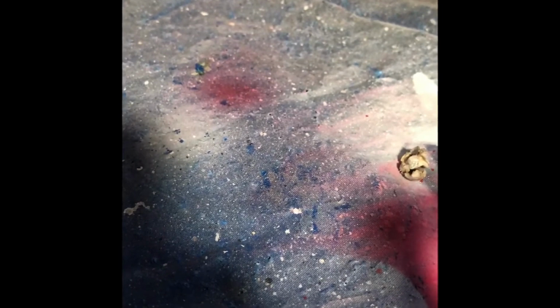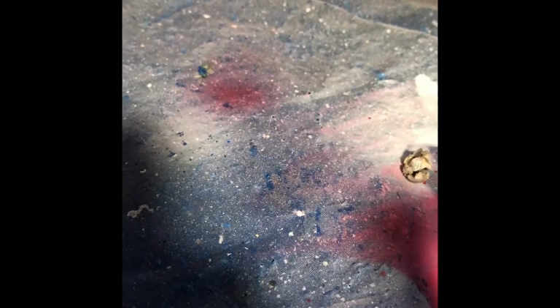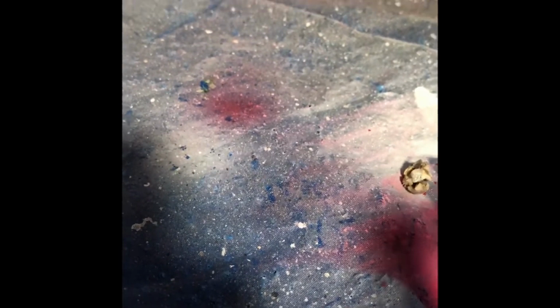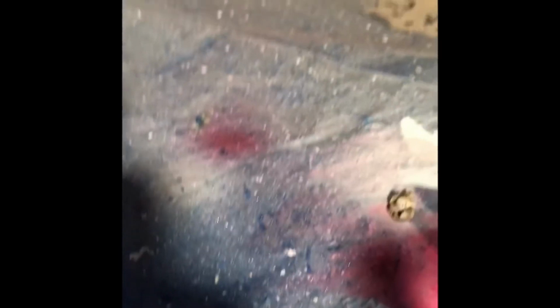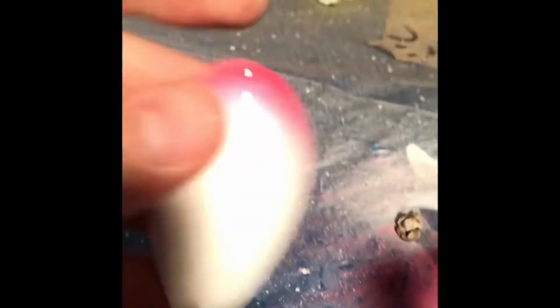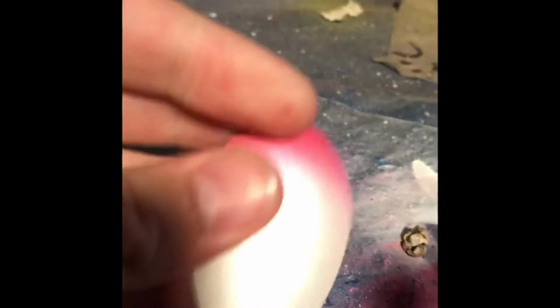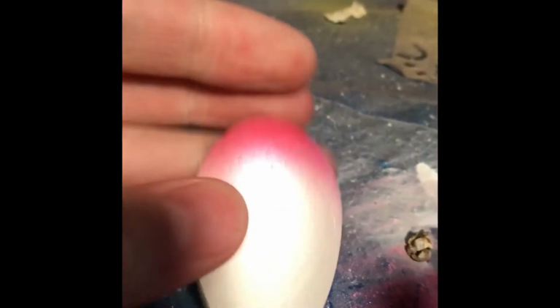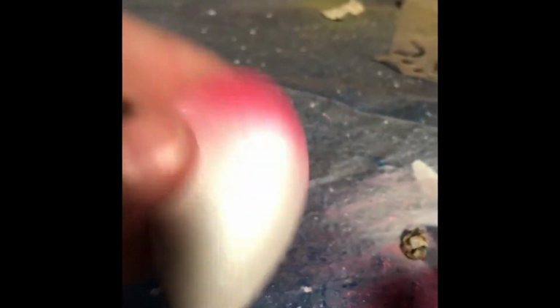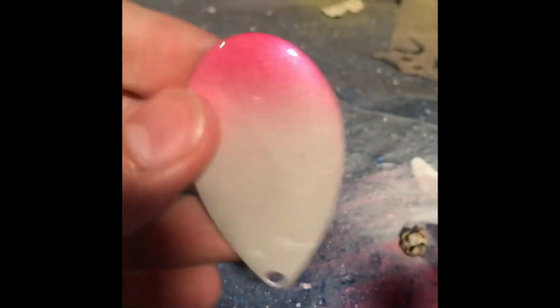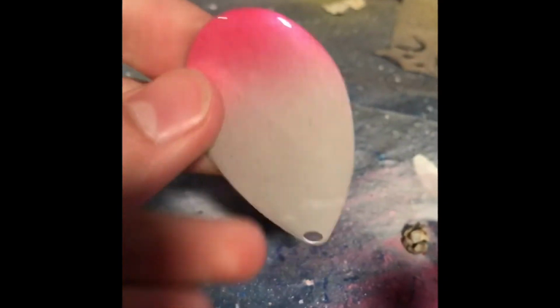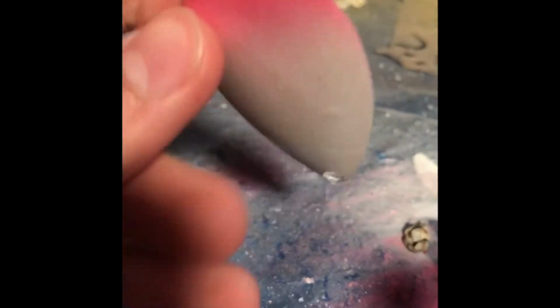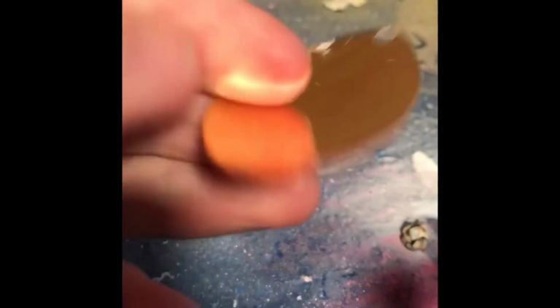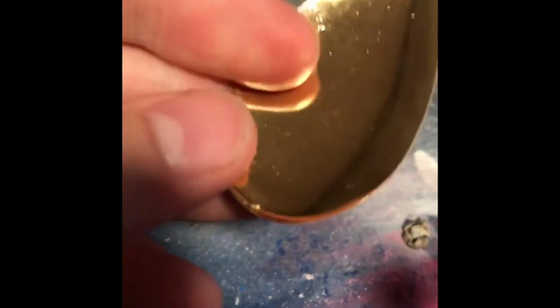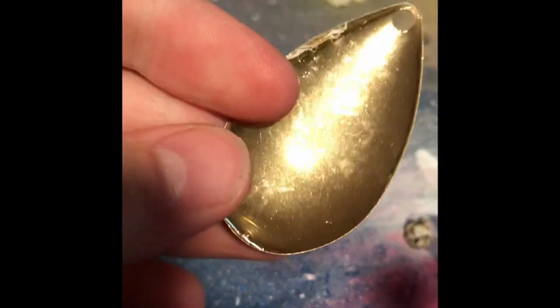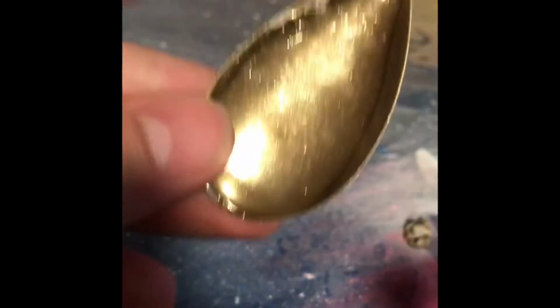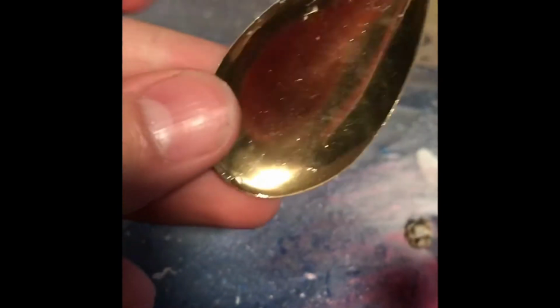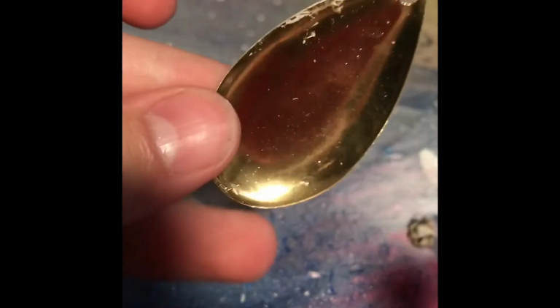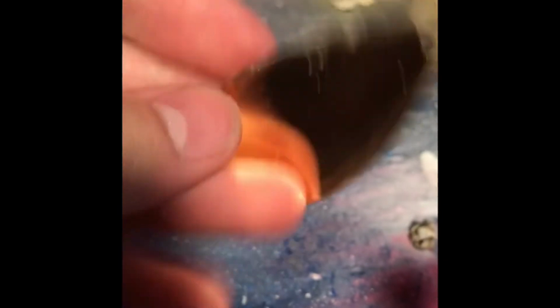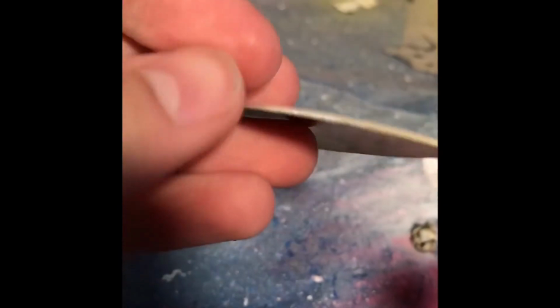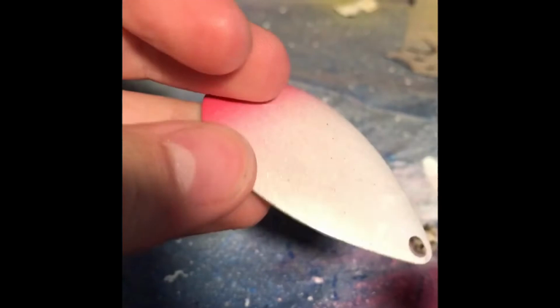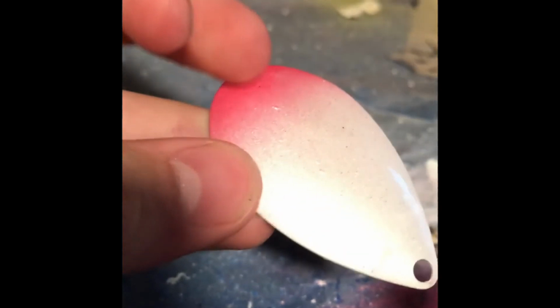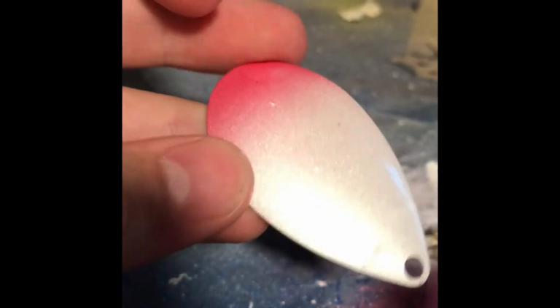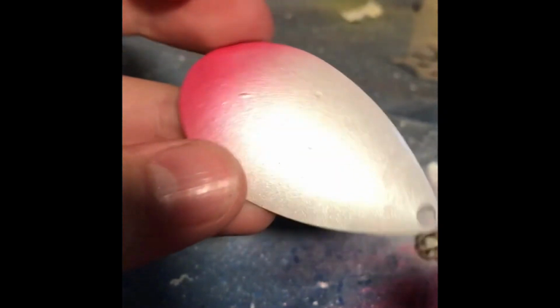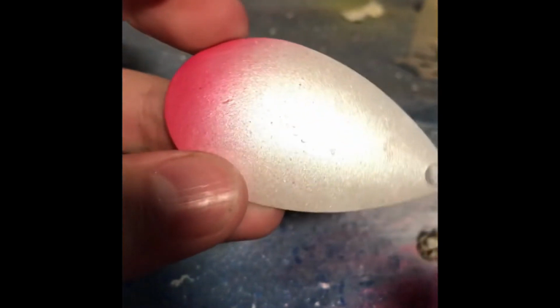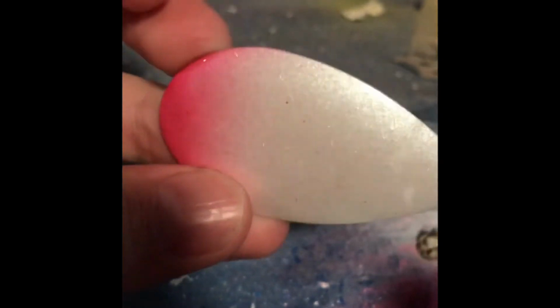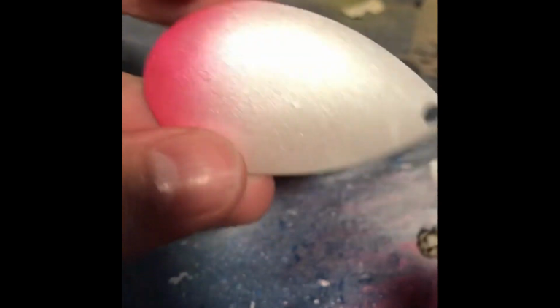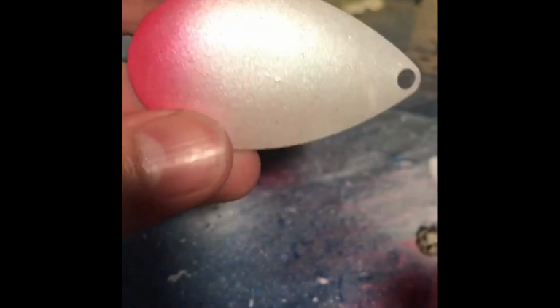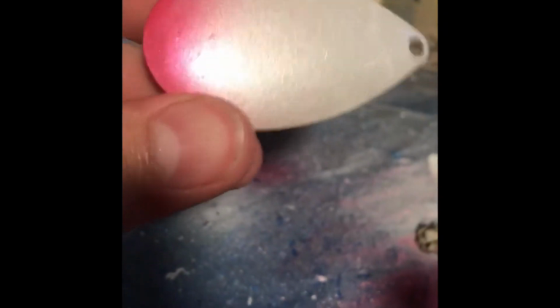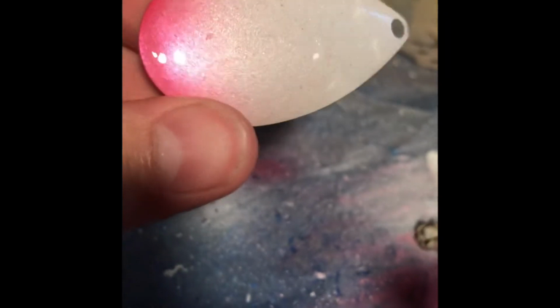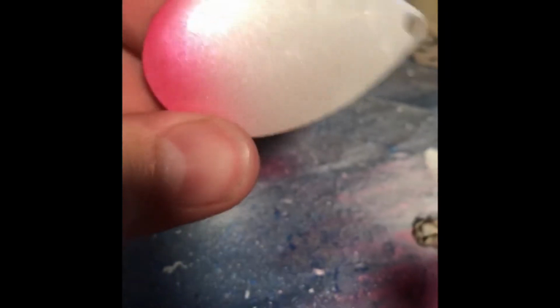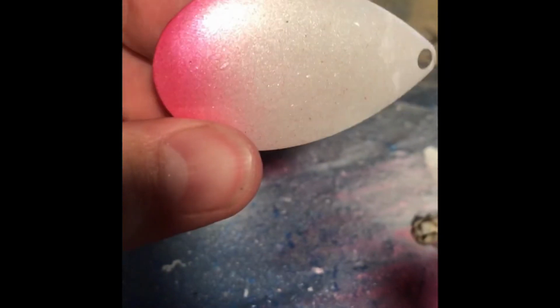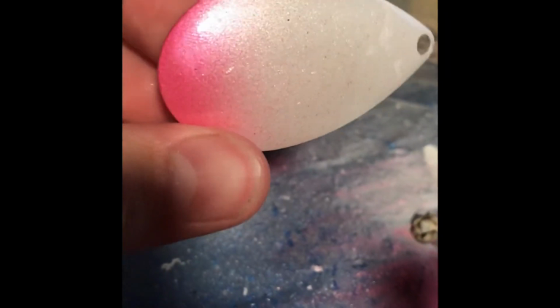I also painted the blades for it. They were originally gold. I came in and painted them white with a little bit of red.